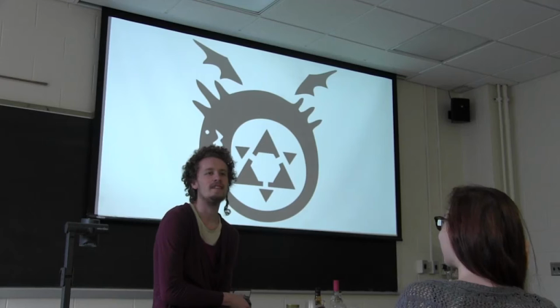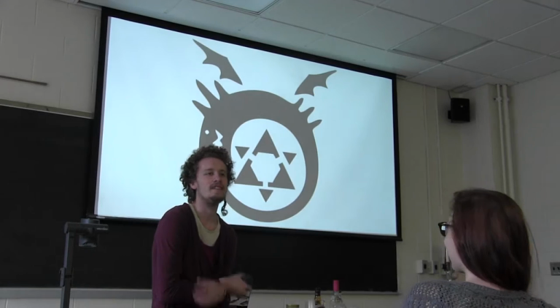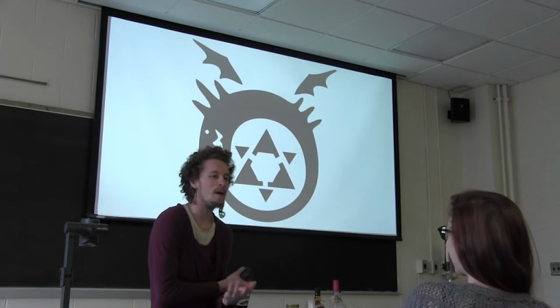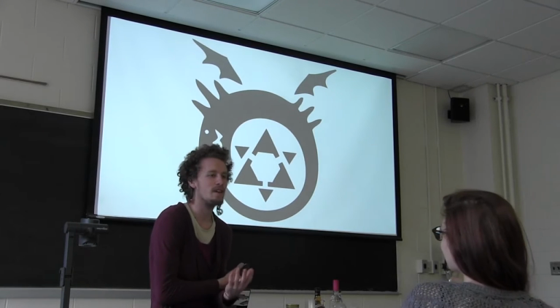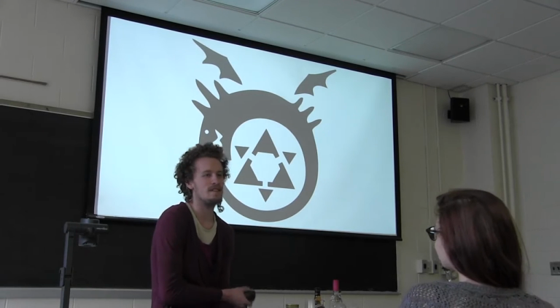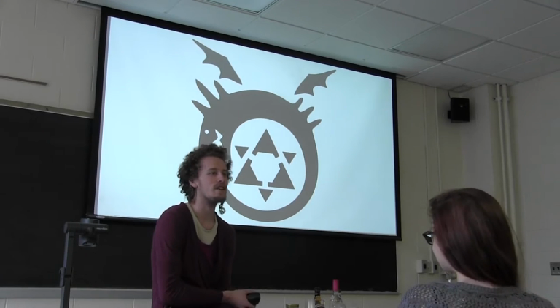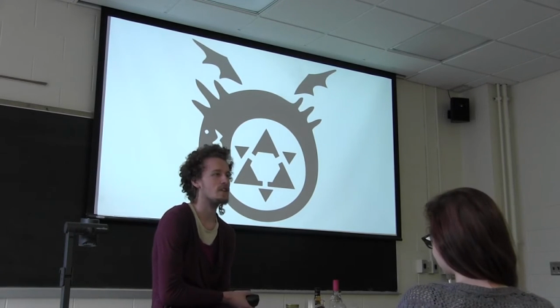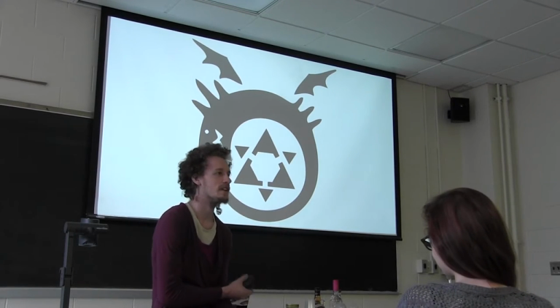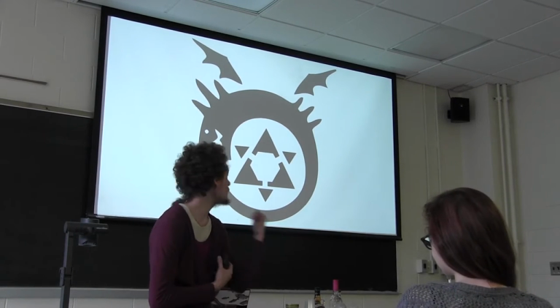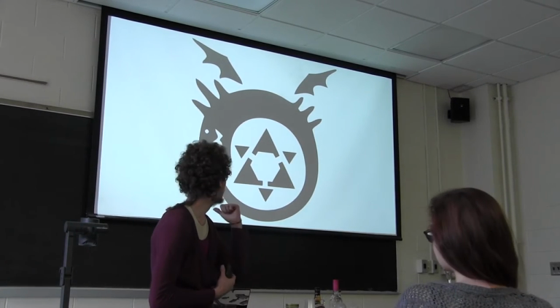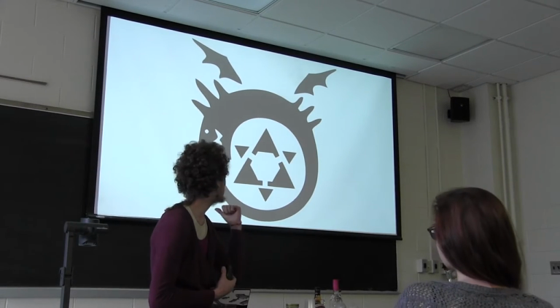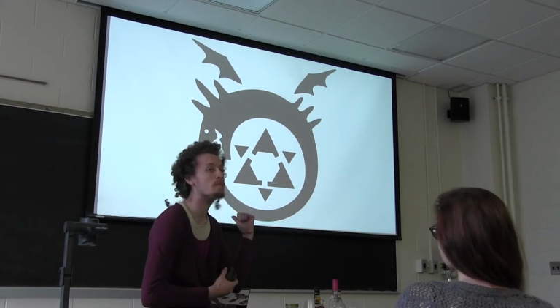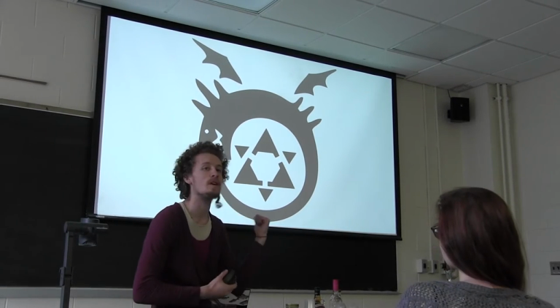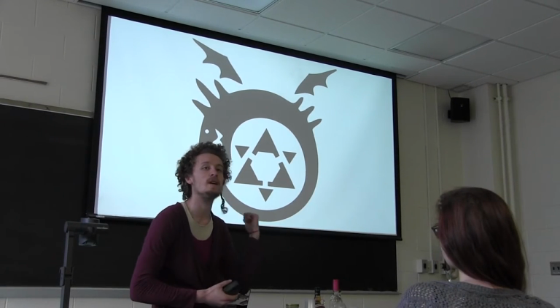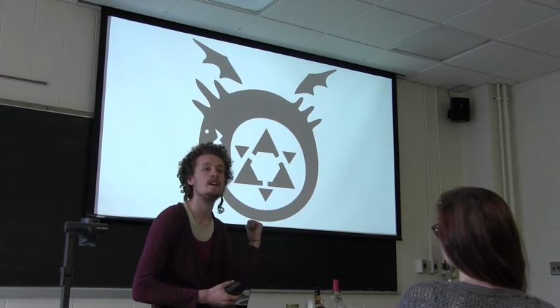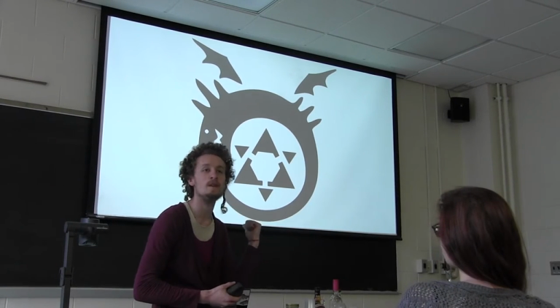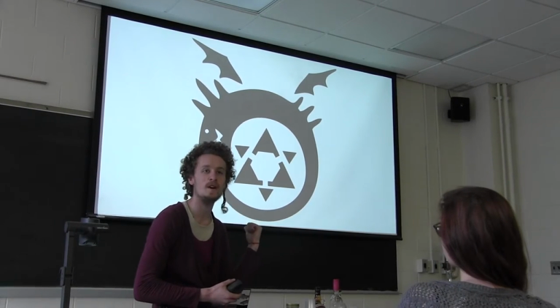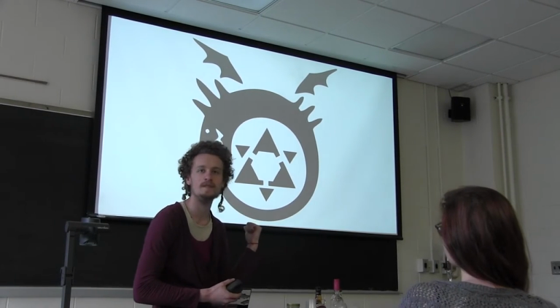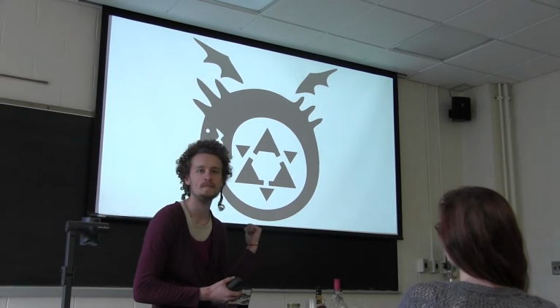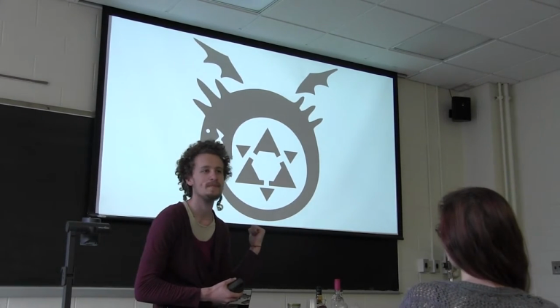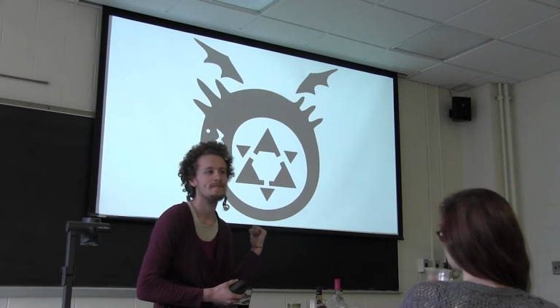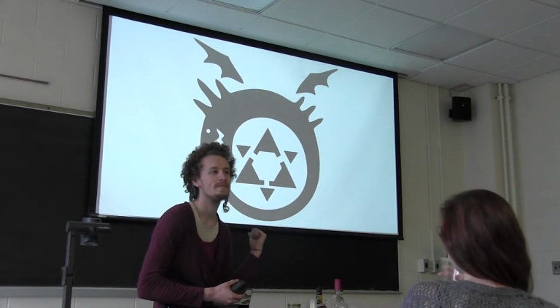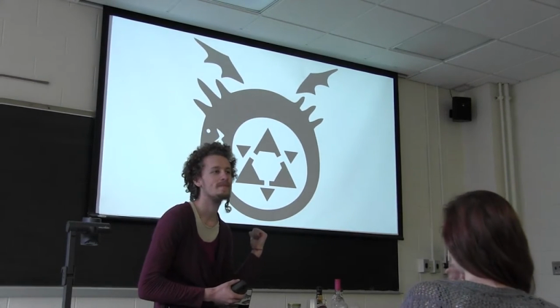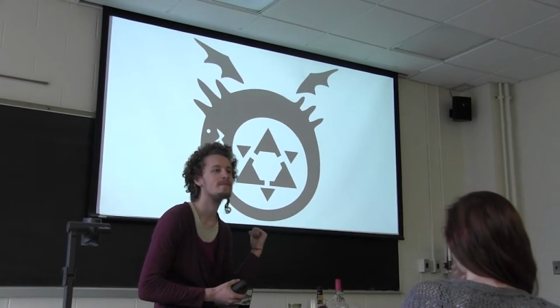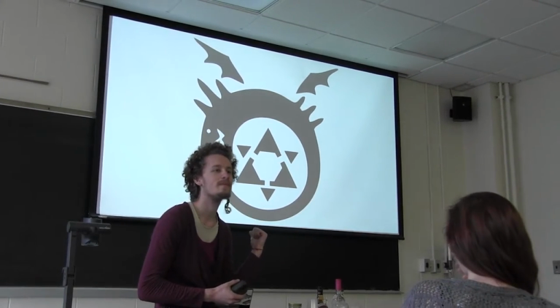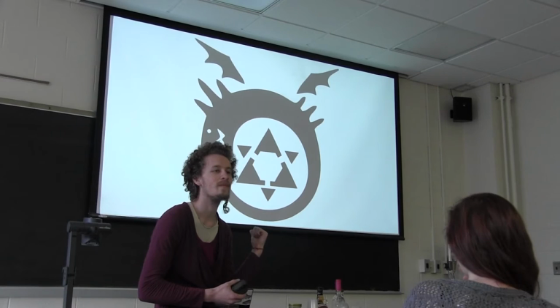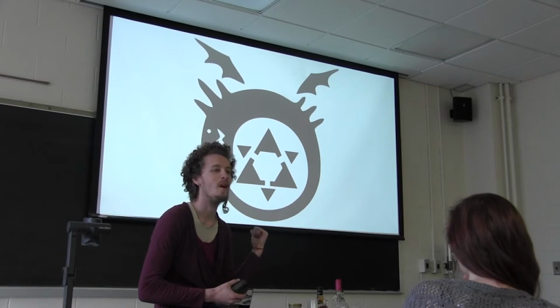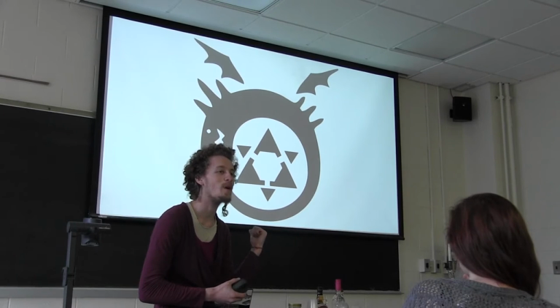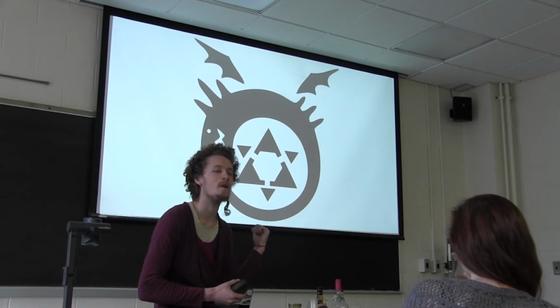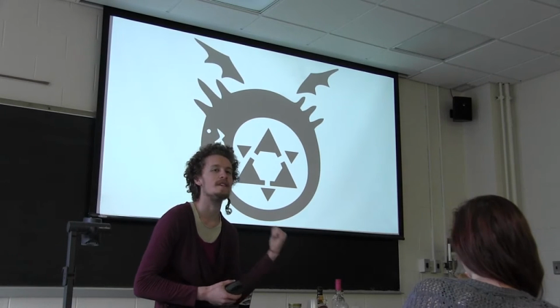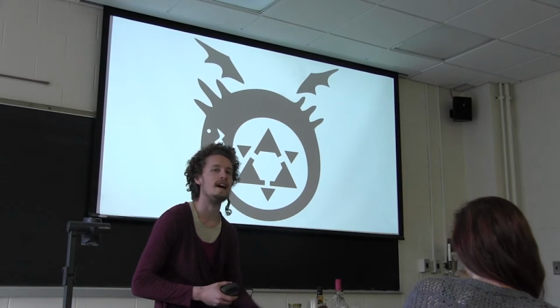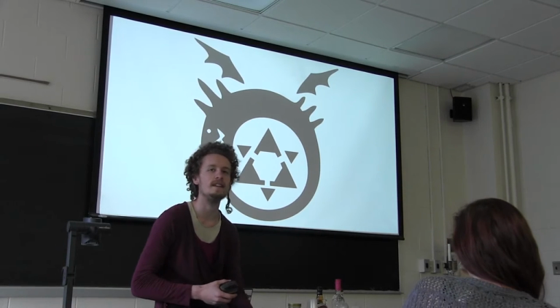The topic of this lecture is this symbol. Can anyone tell me what it's called? Ouroboros. Ouroboros, exactly.